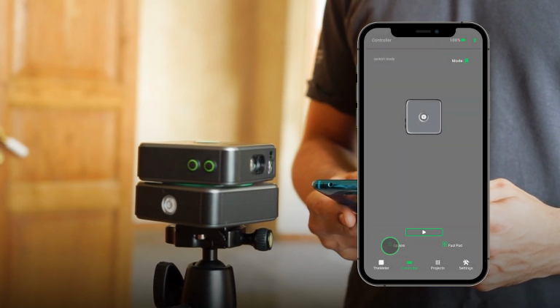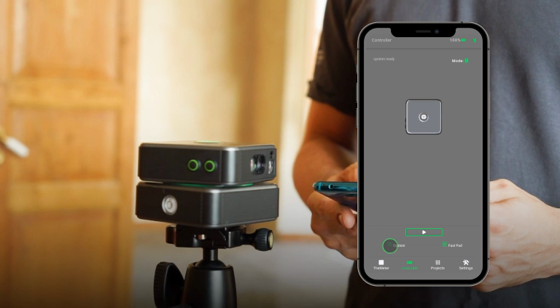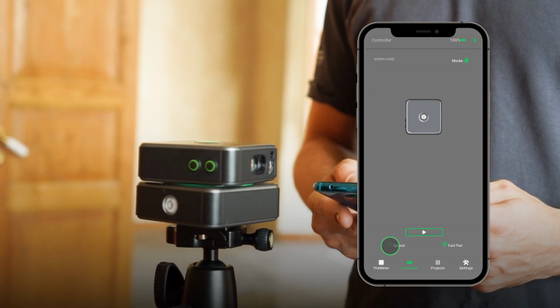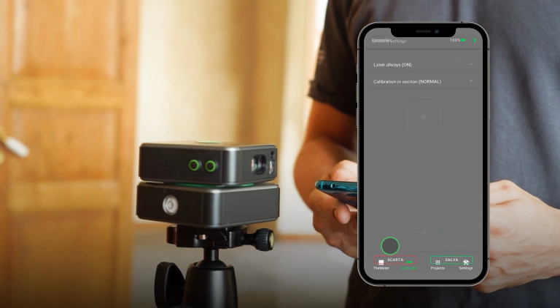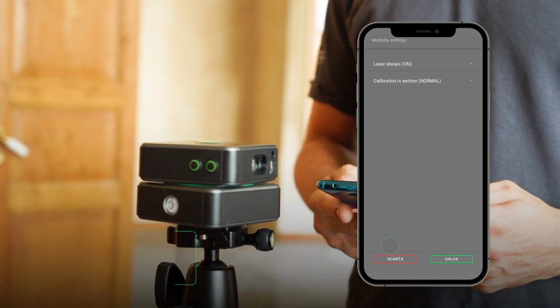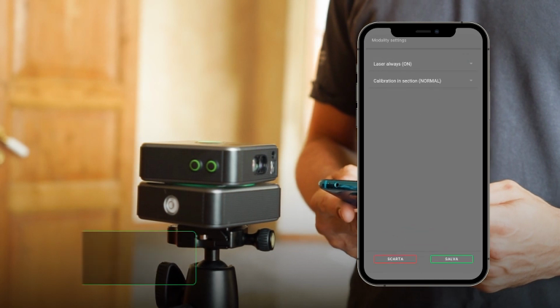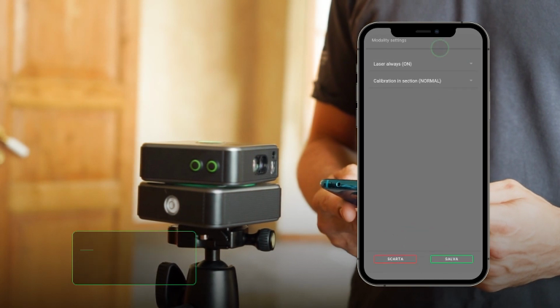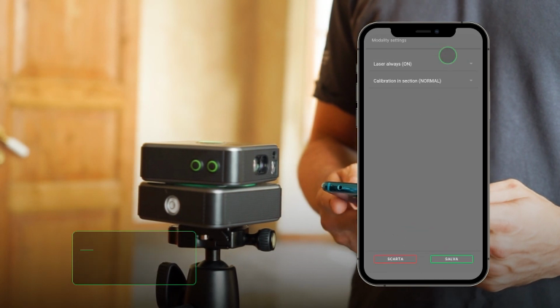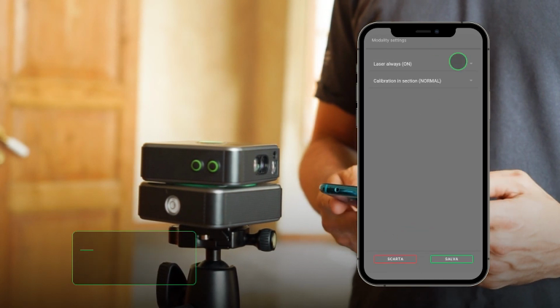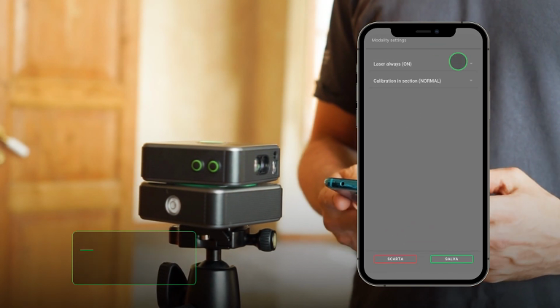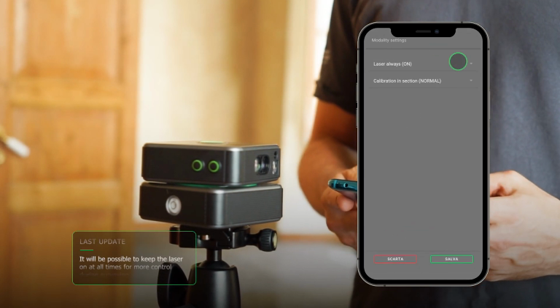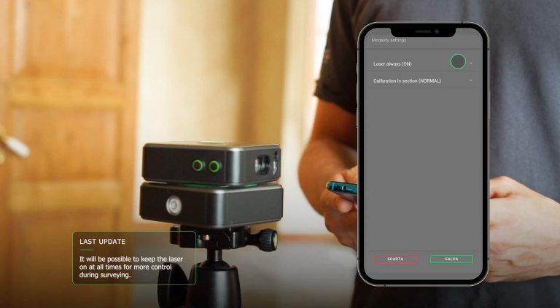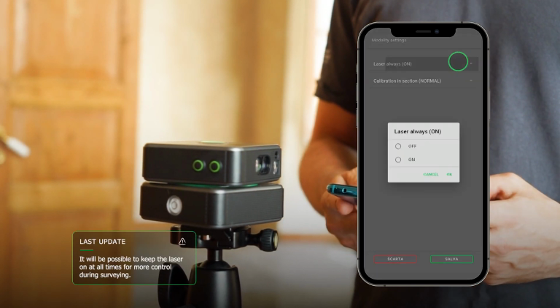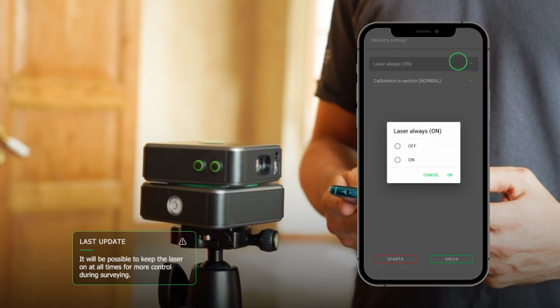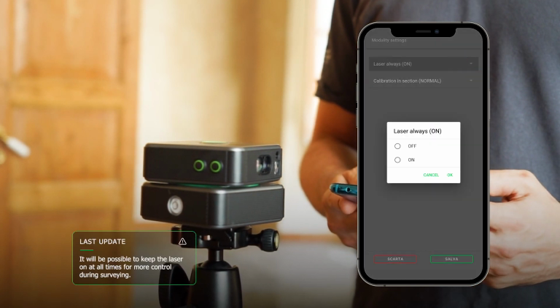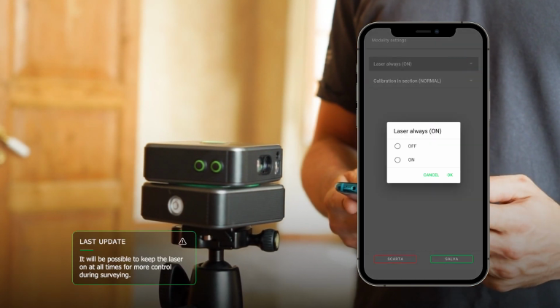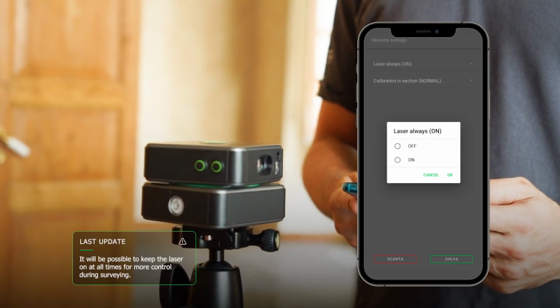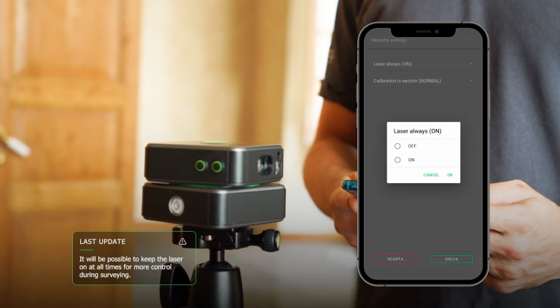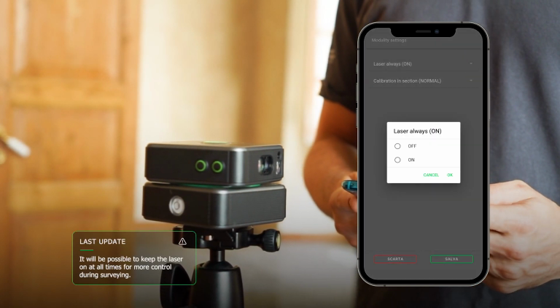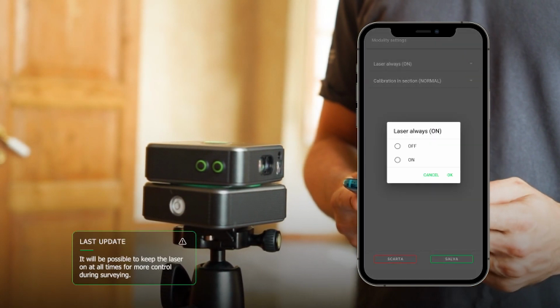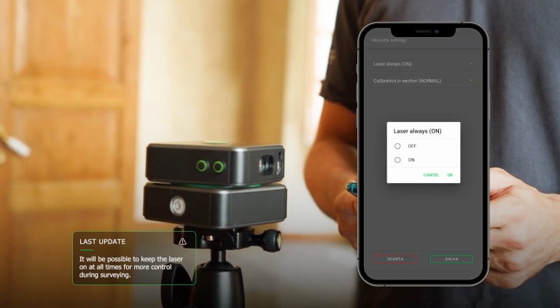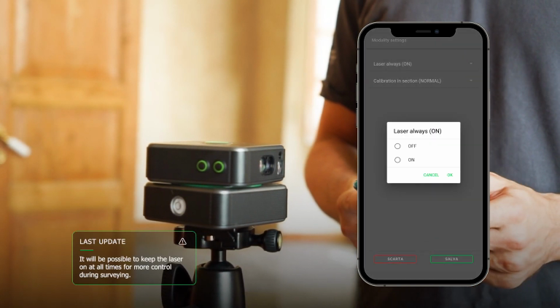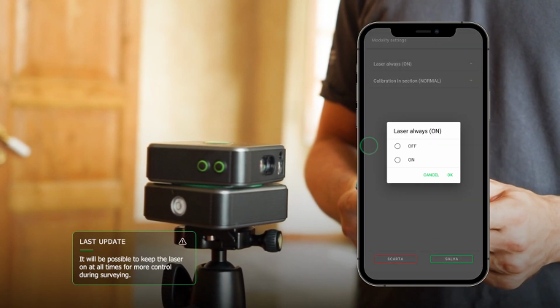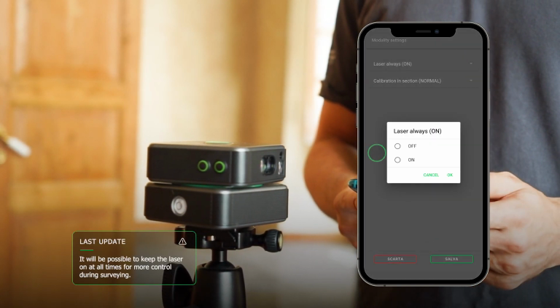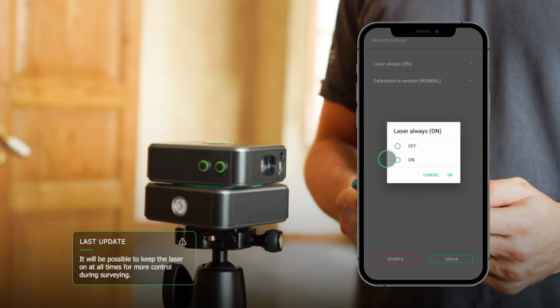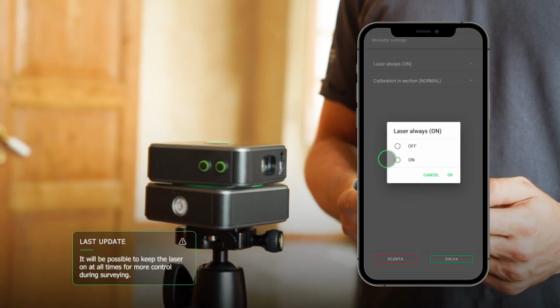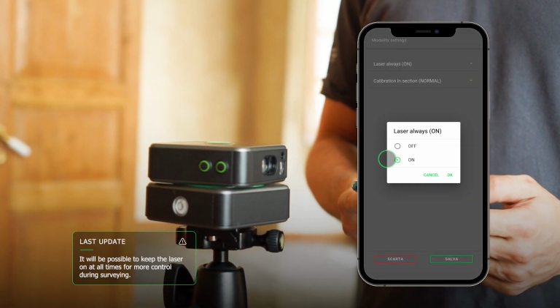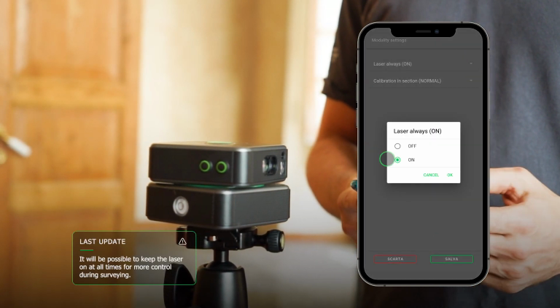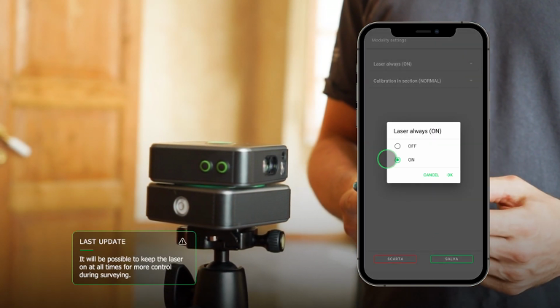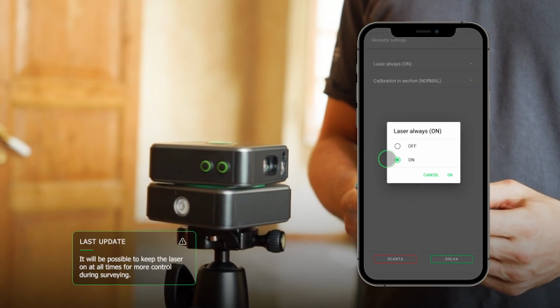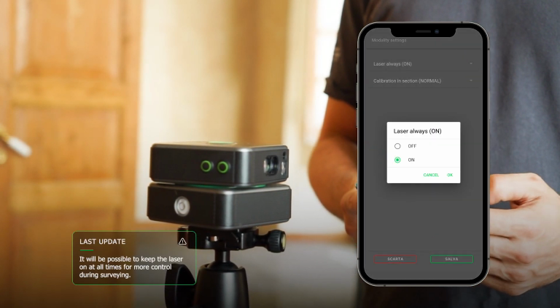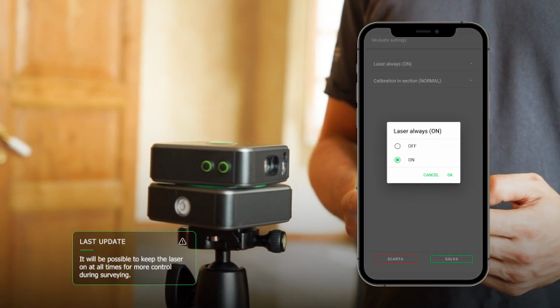In Options, you can choose whether to keep the laser pointer off or on during automatic scanning.